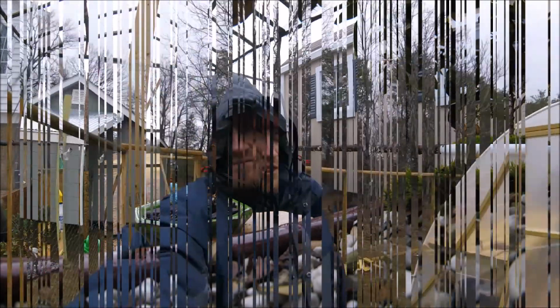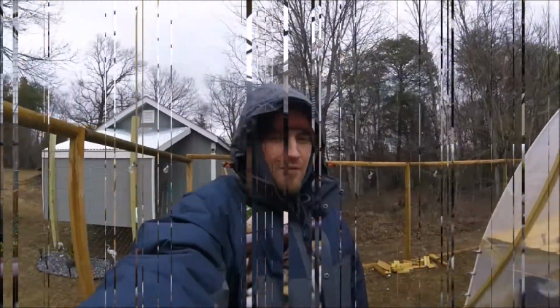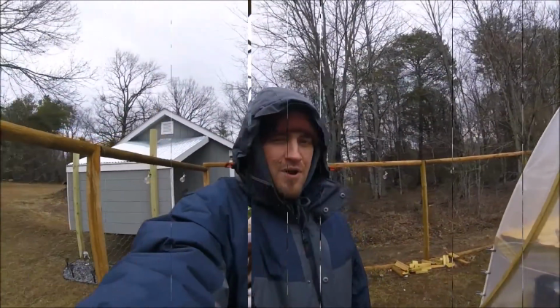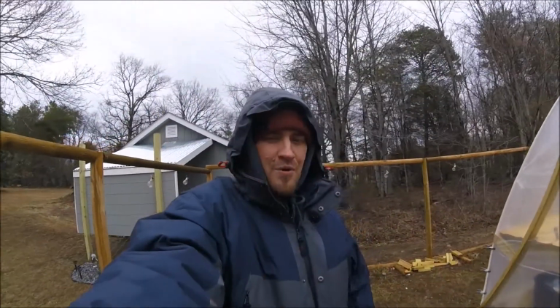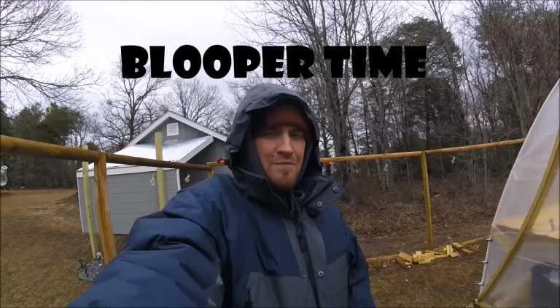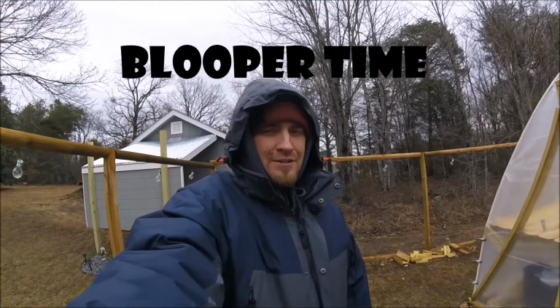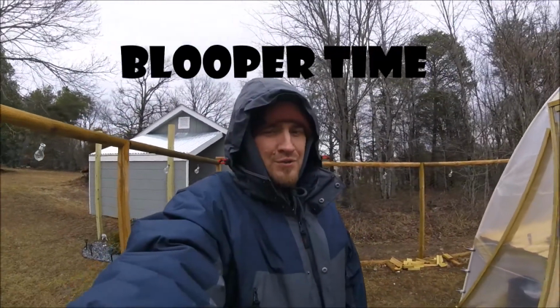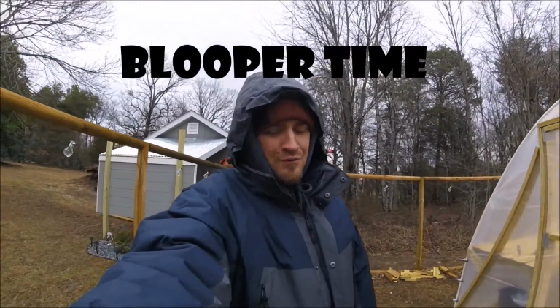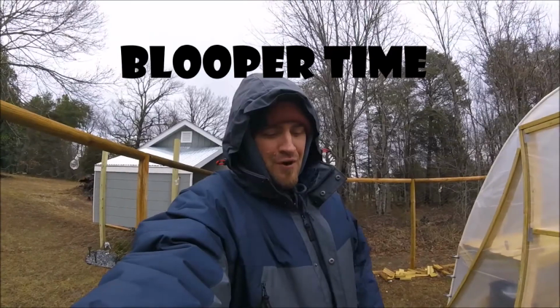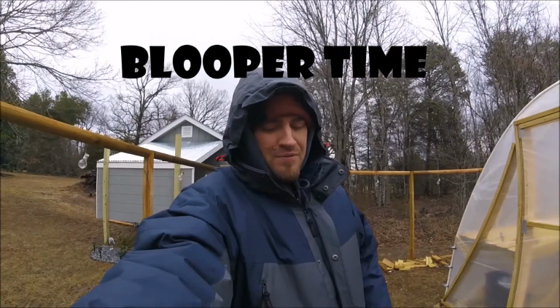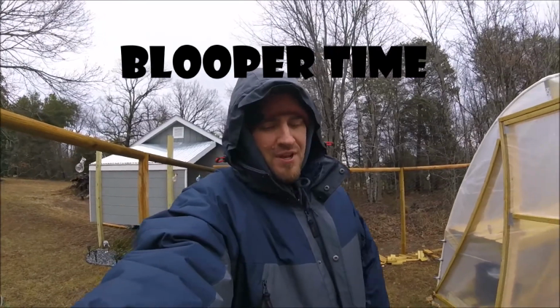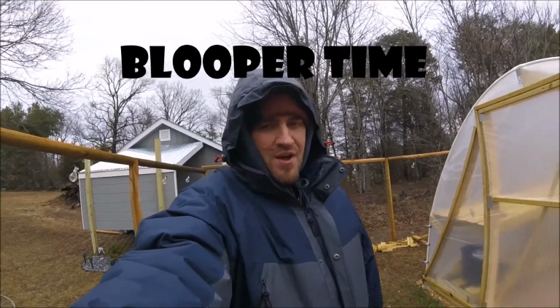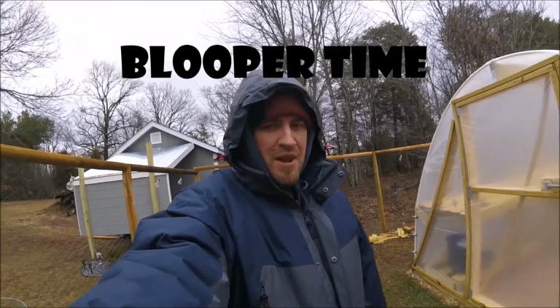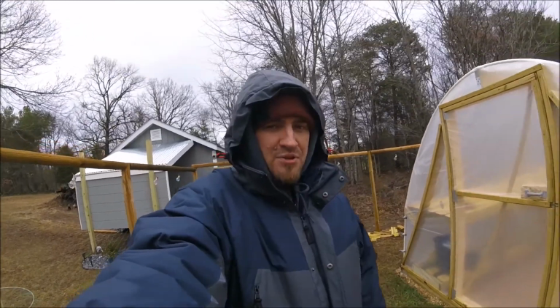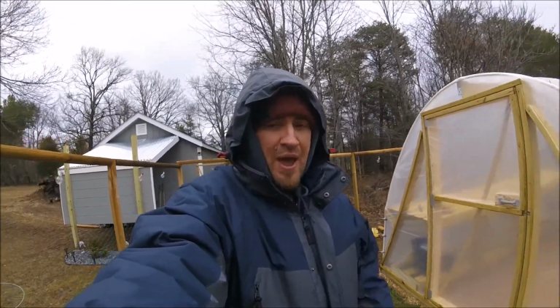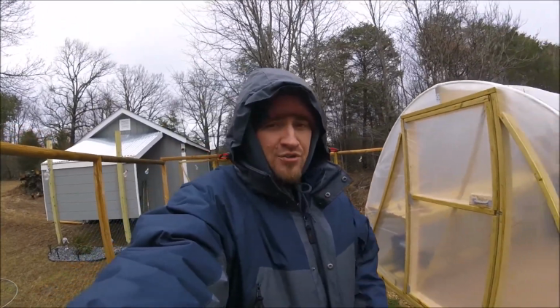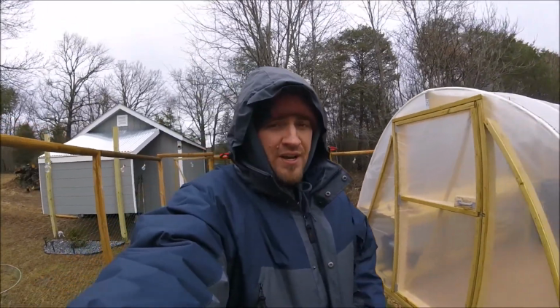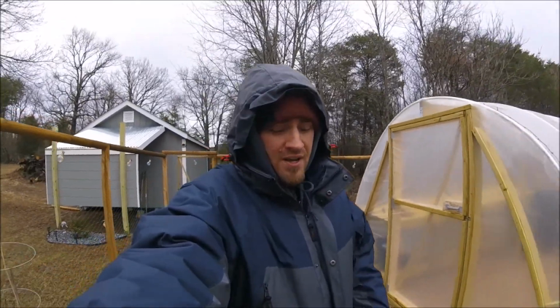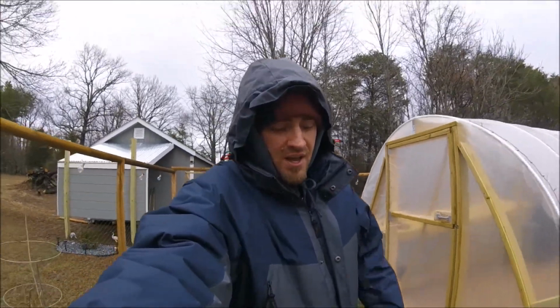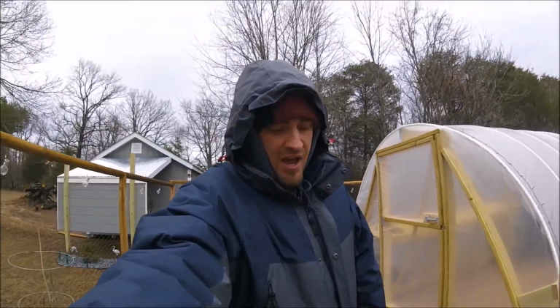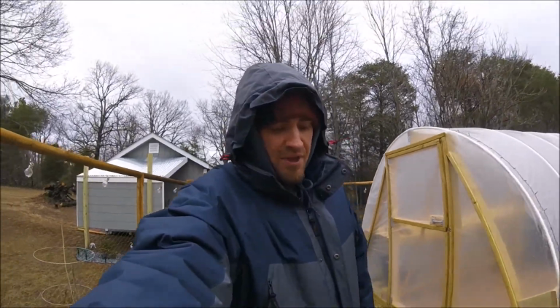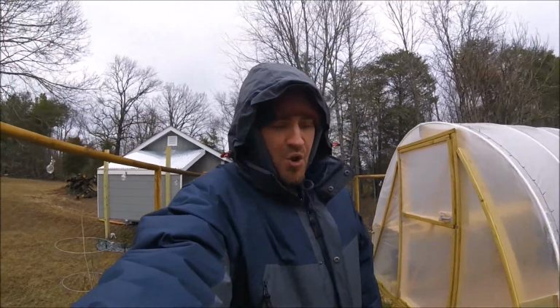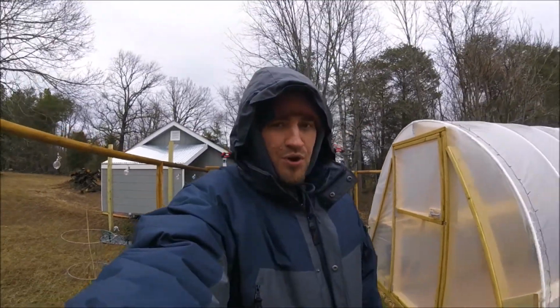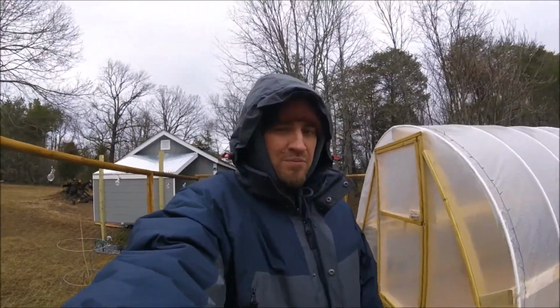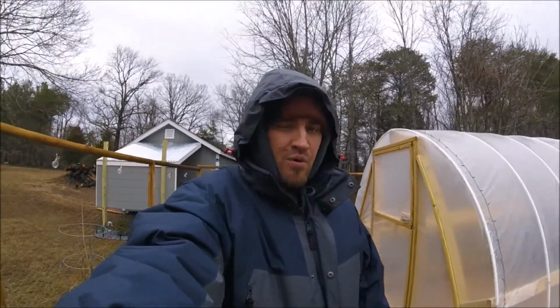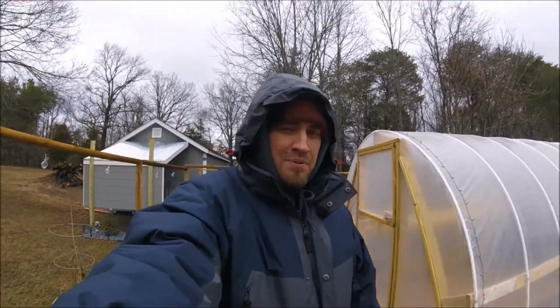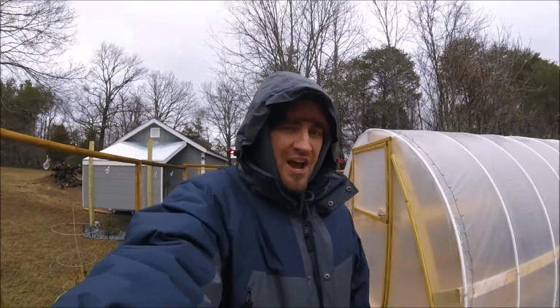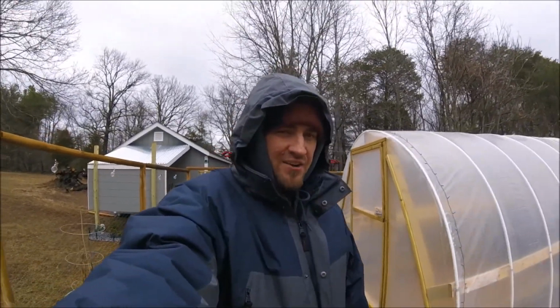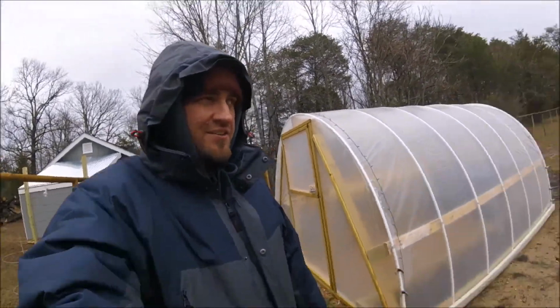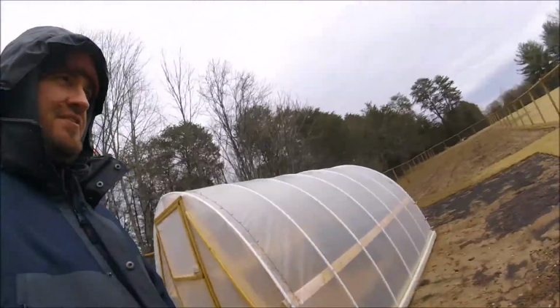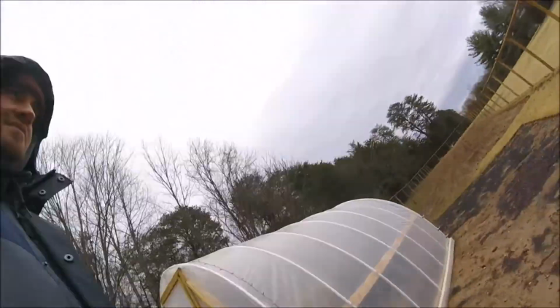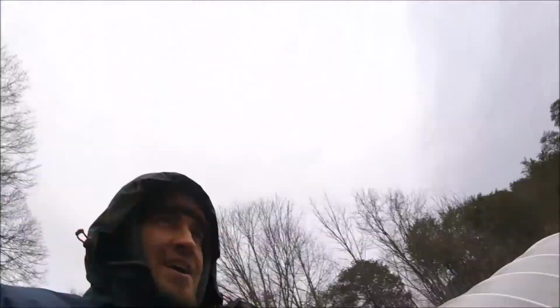Hello everyone and welcome back to Crucial Farms. My name is Patrick, I am the owner and — well, I can't seem to speak English today.